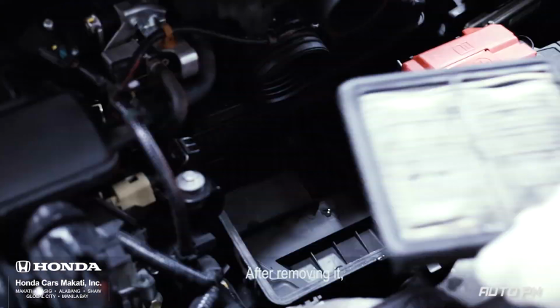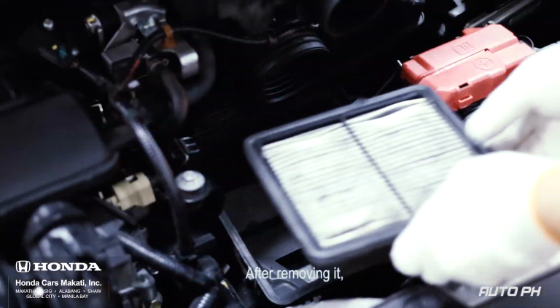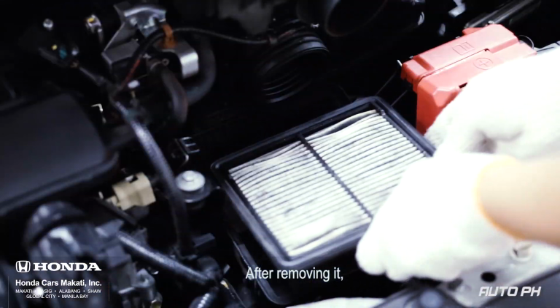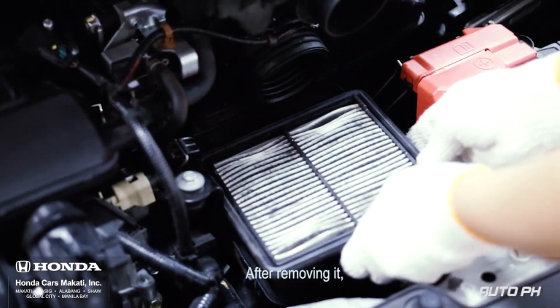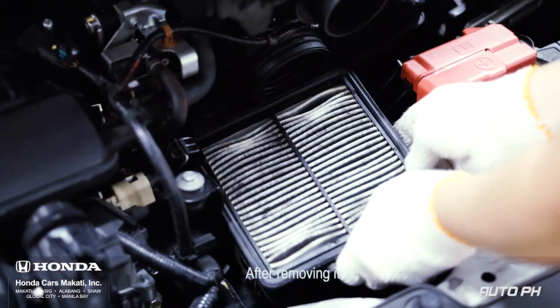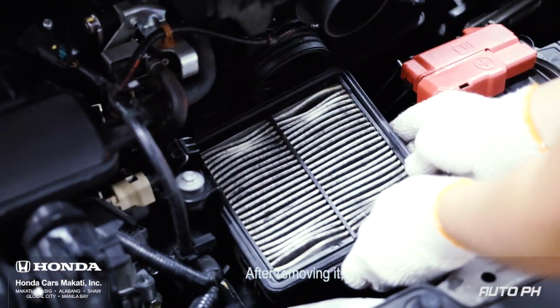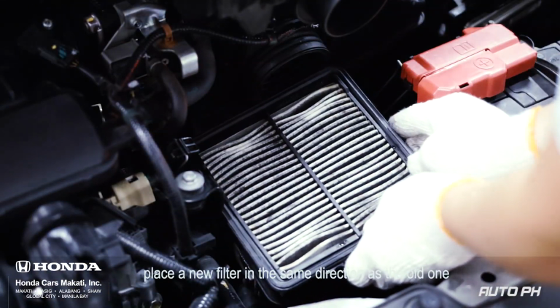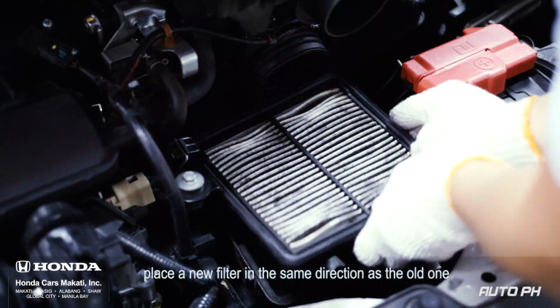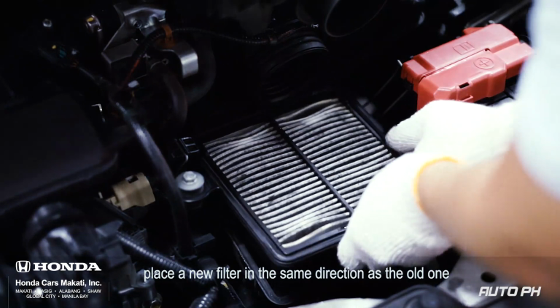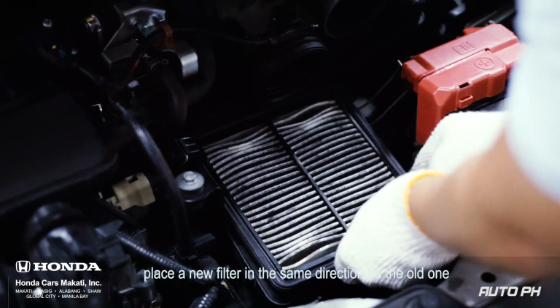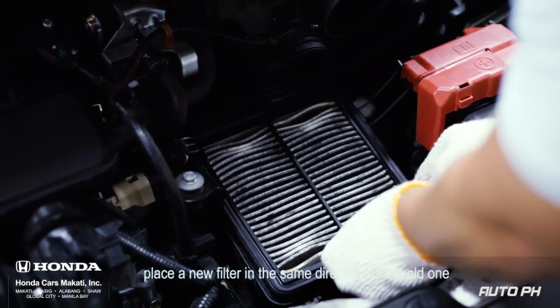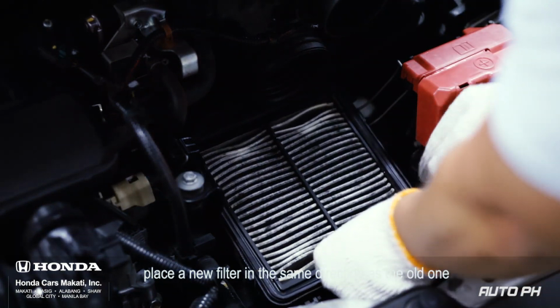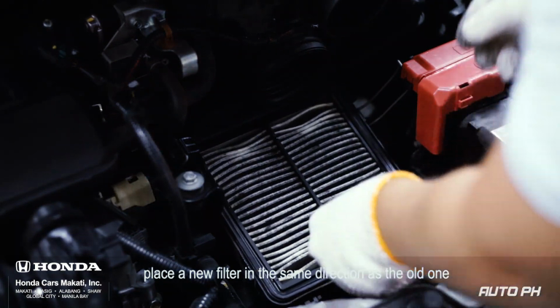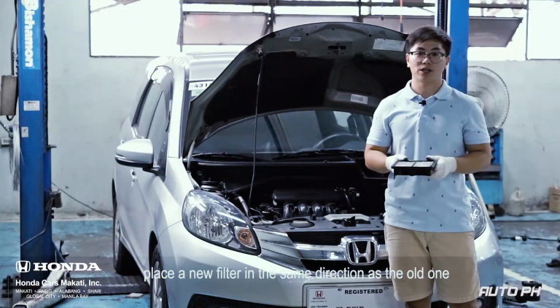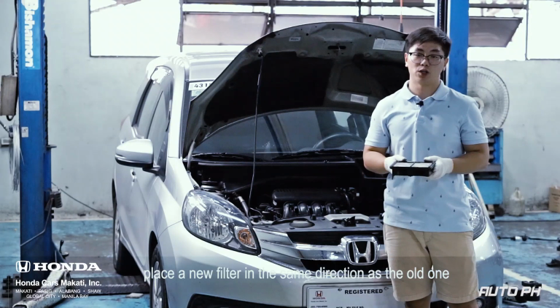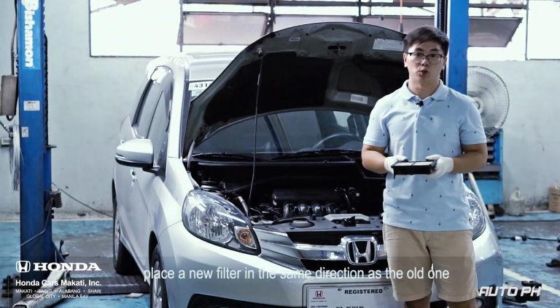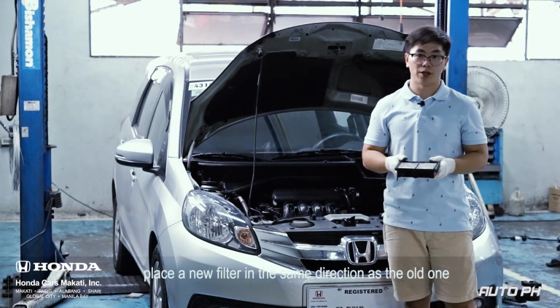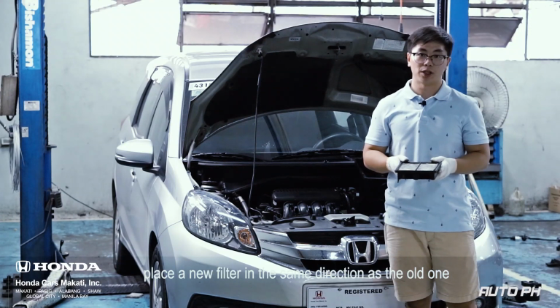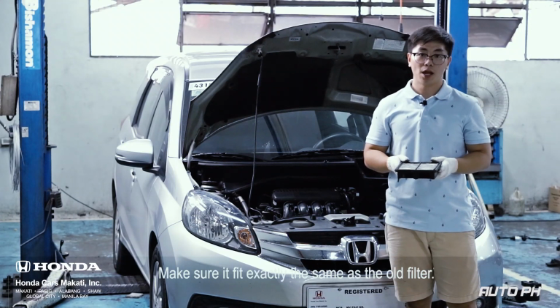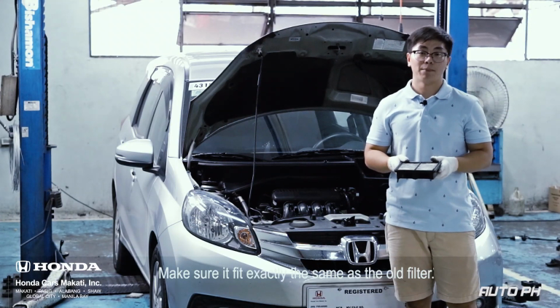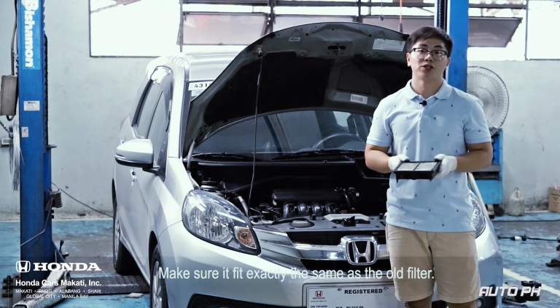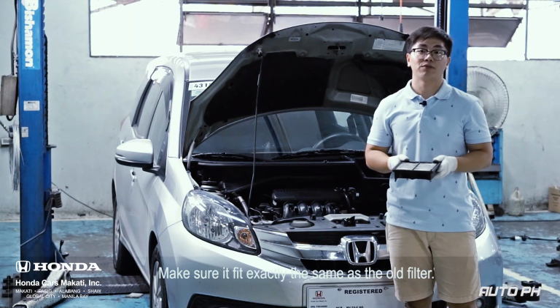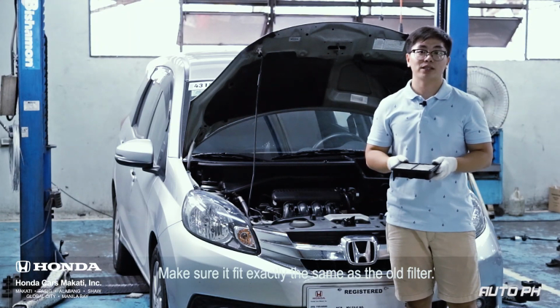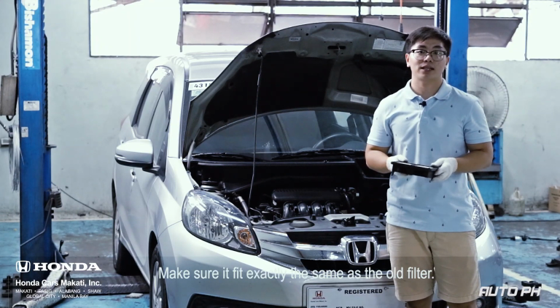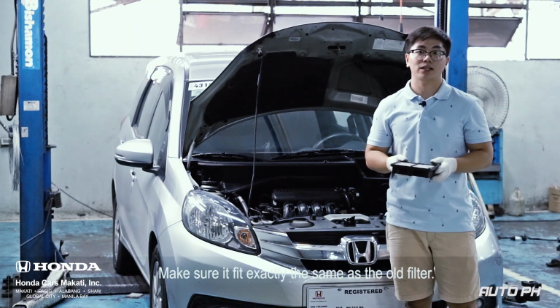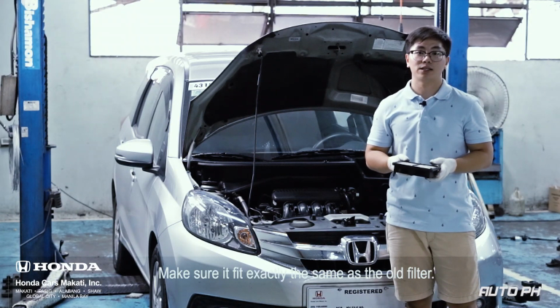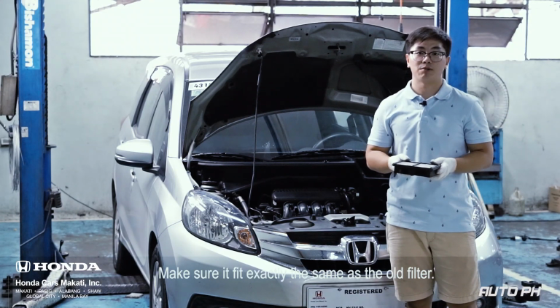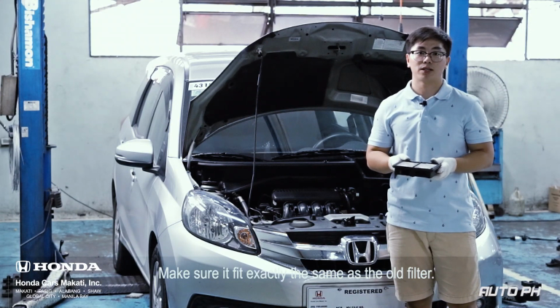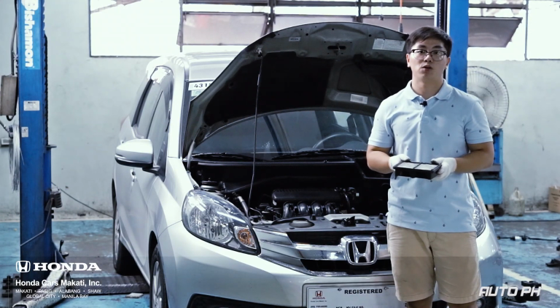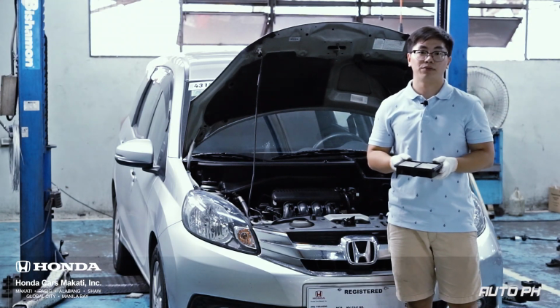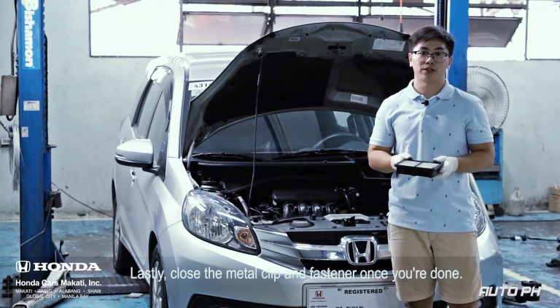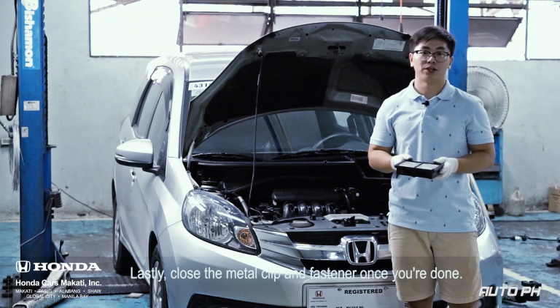After removing it, place a new filter in the same direction as the old one. Make sure it fits exactly the same as the old filter.